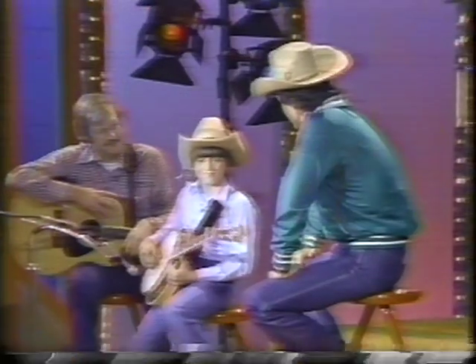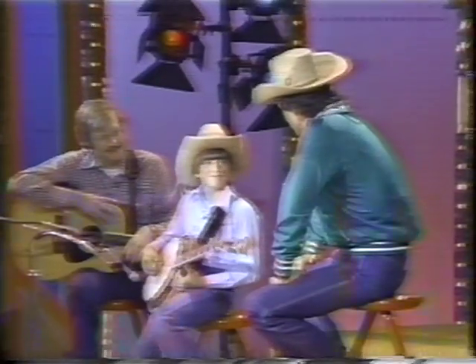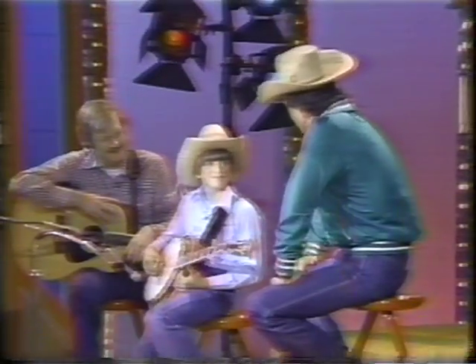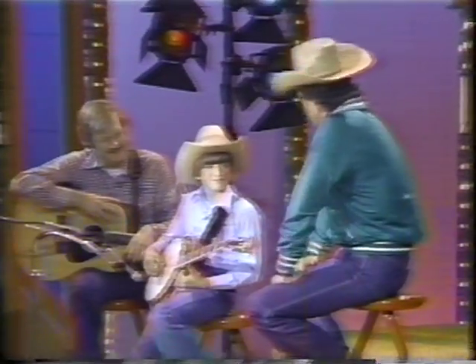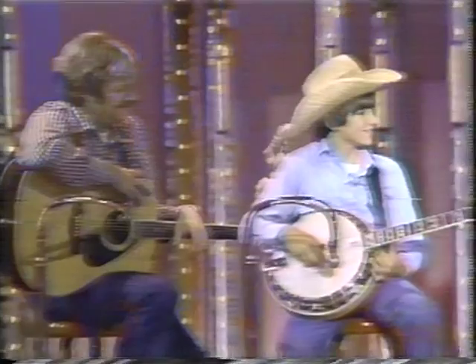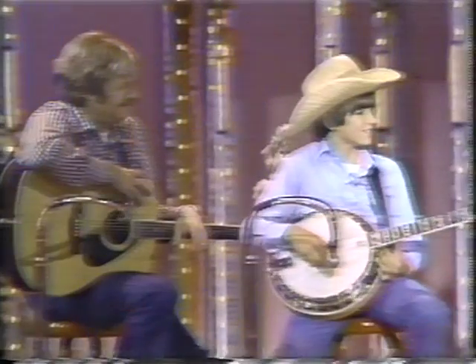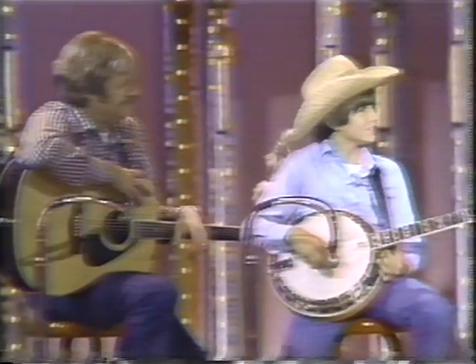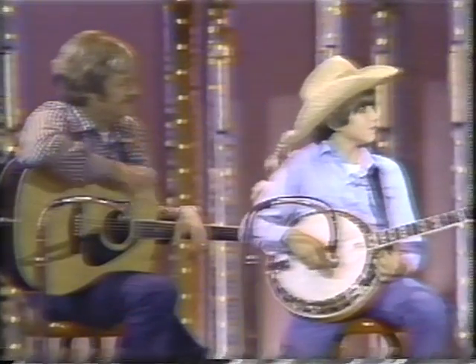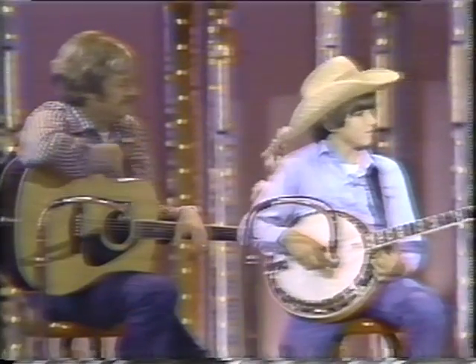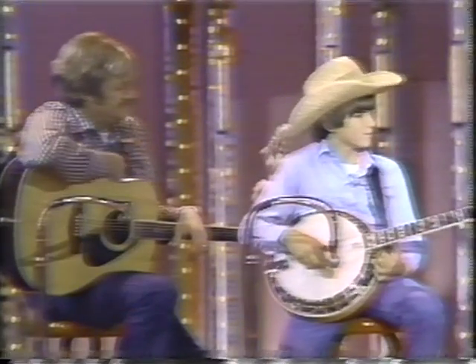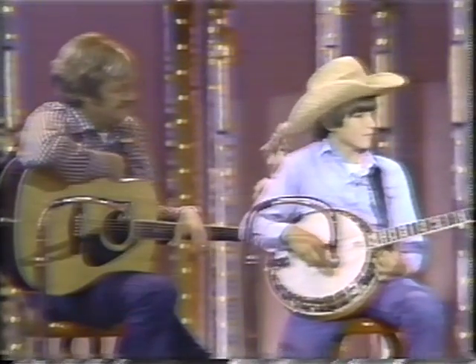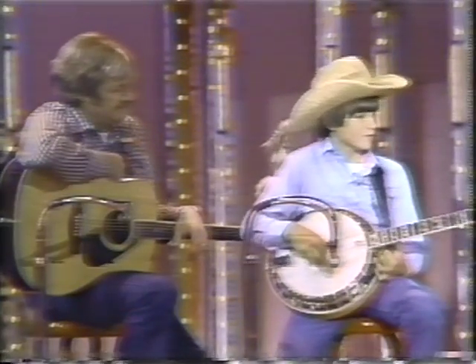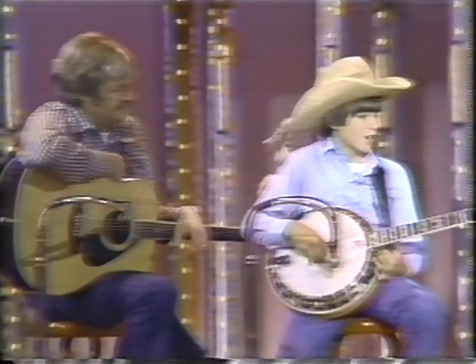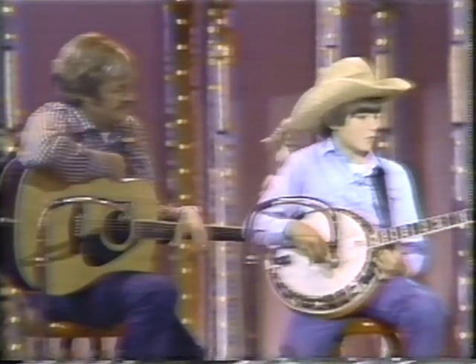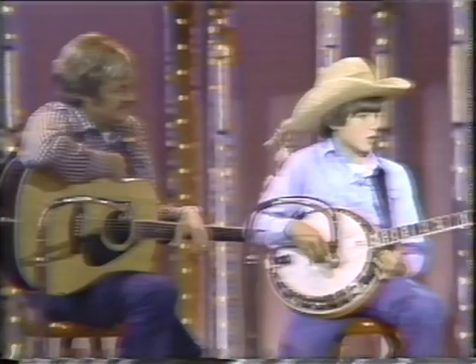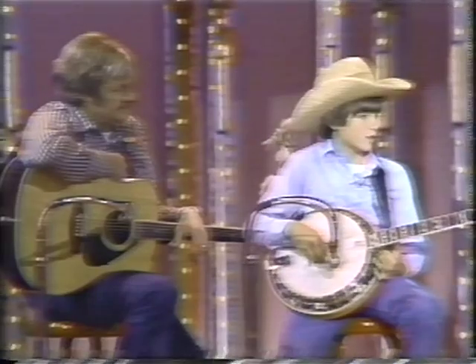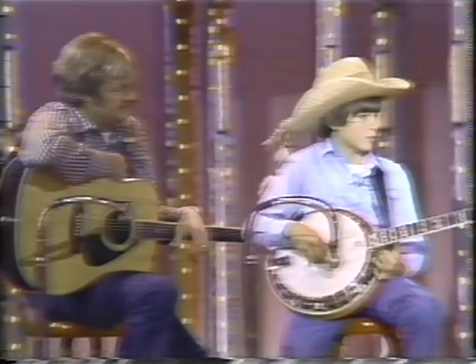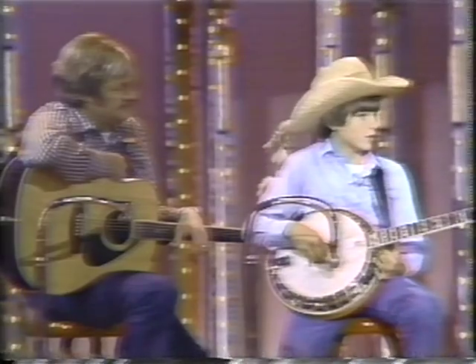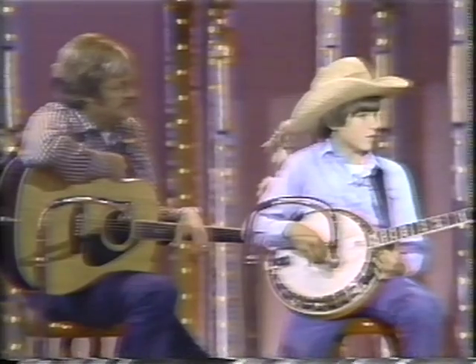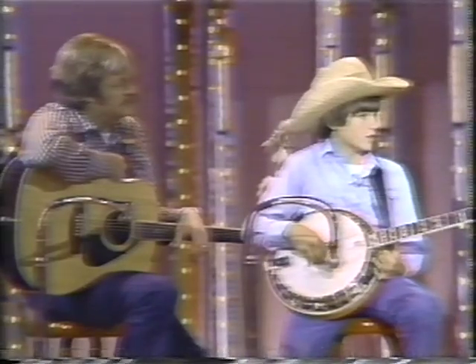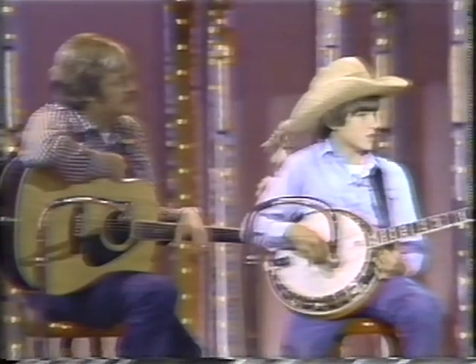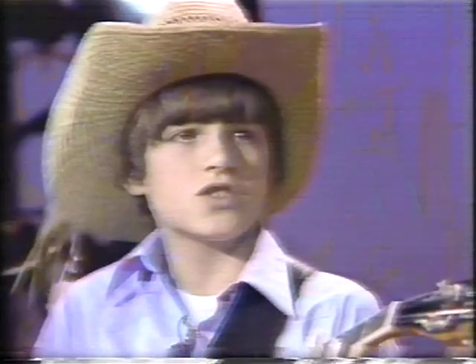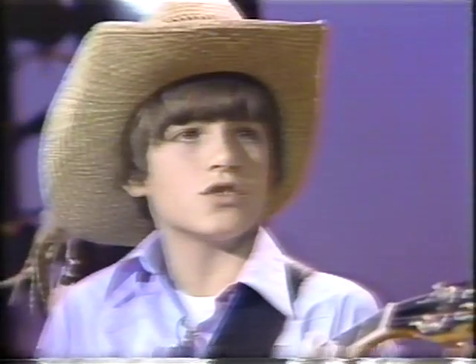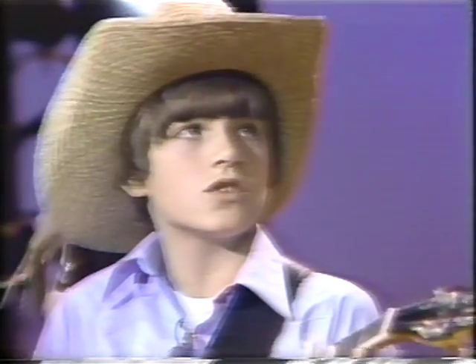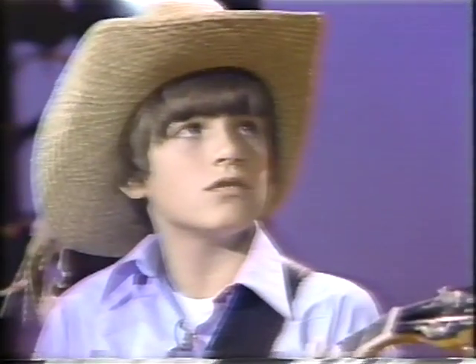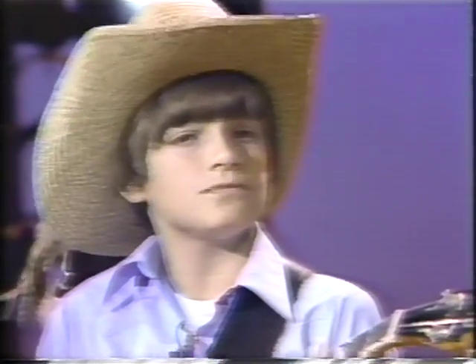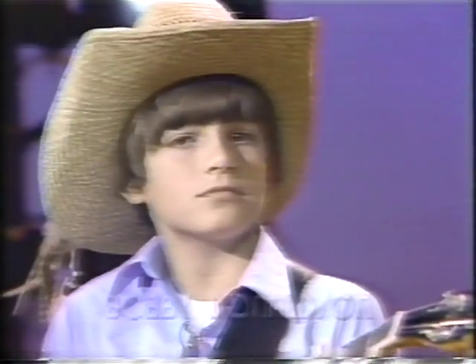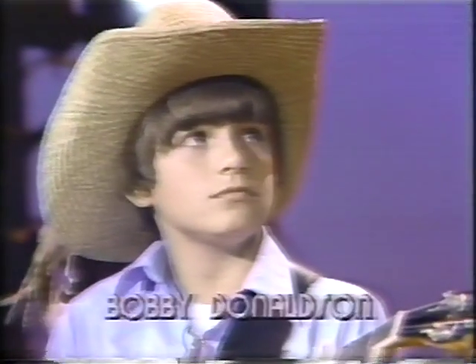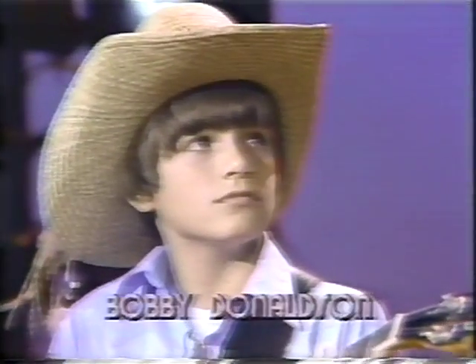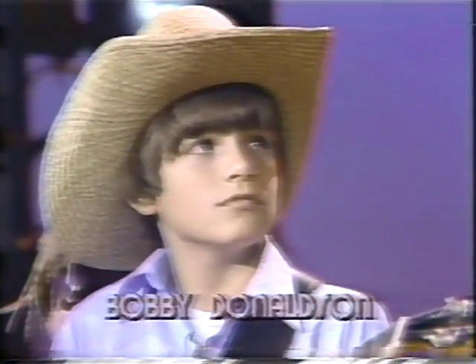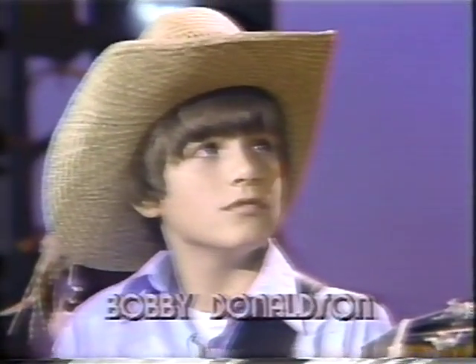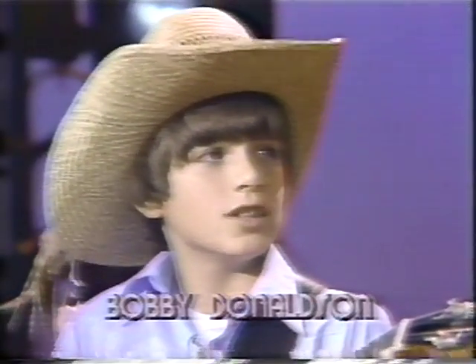He did, huh? Well, how long have you been playing the banjo, Bobby? I'm 12, and I've been playing for six years. You started when you were six years old? Yep.